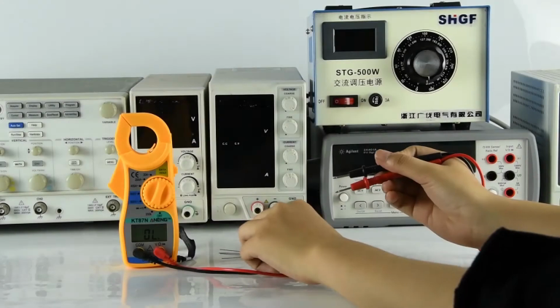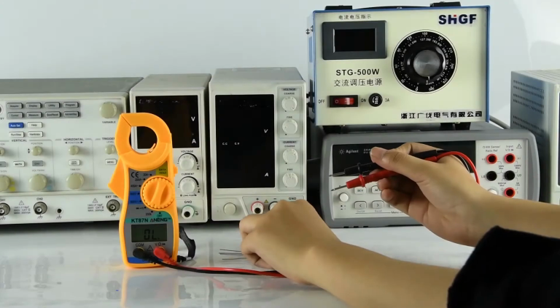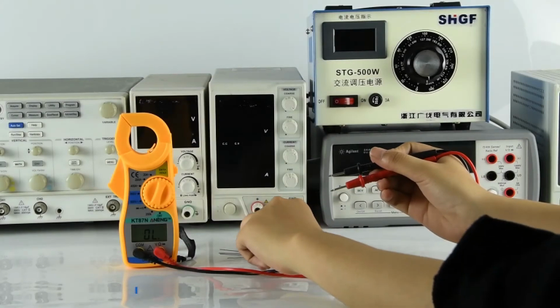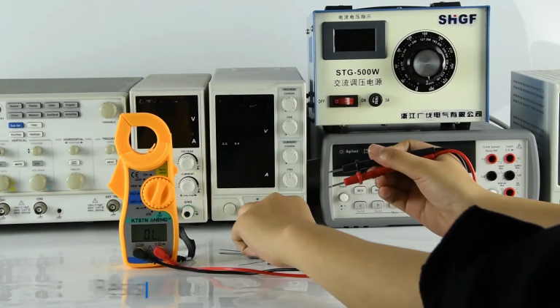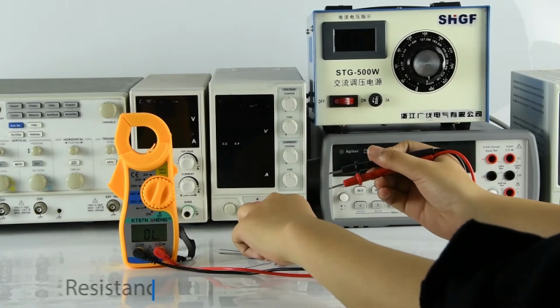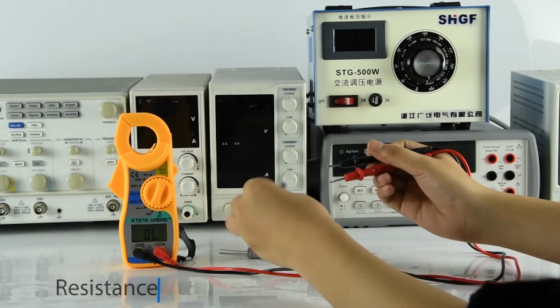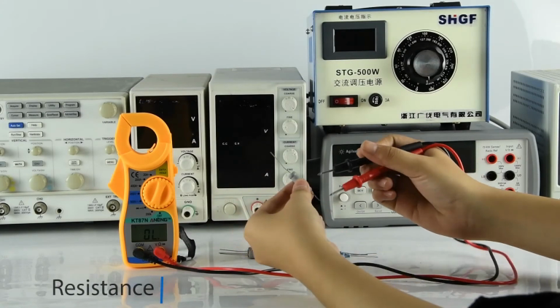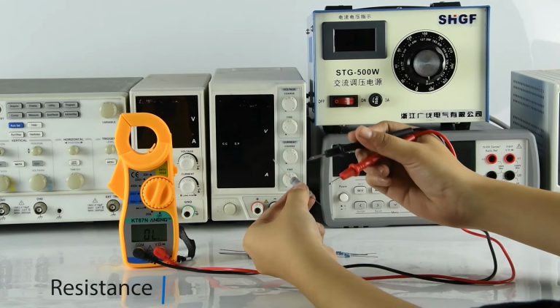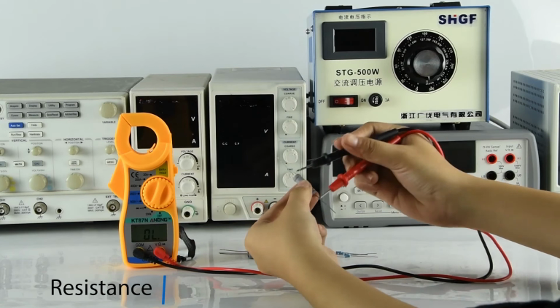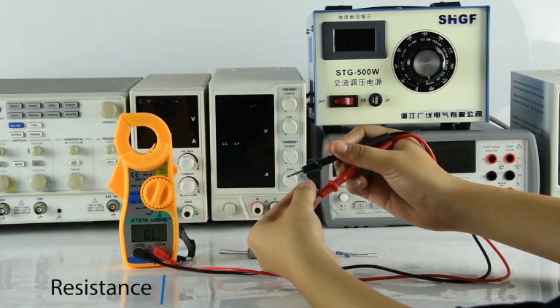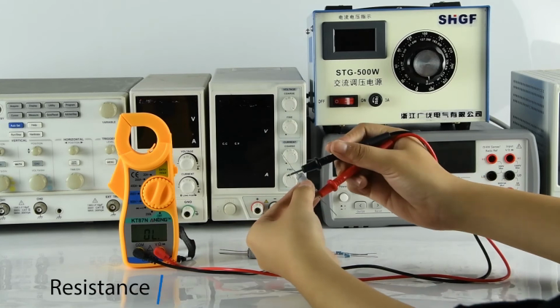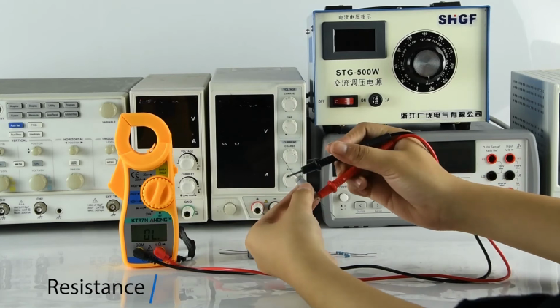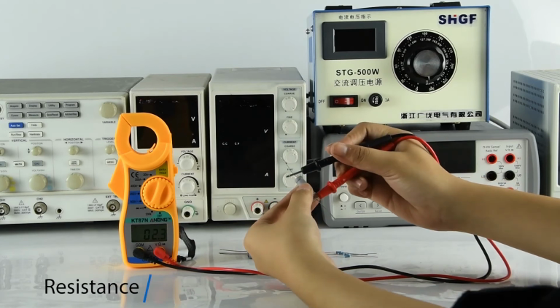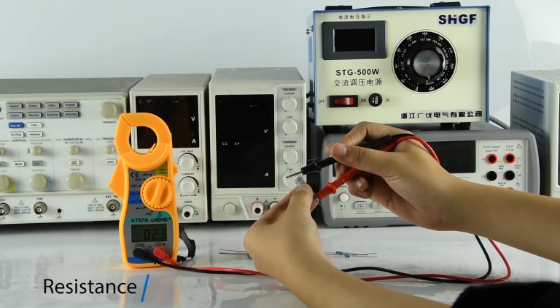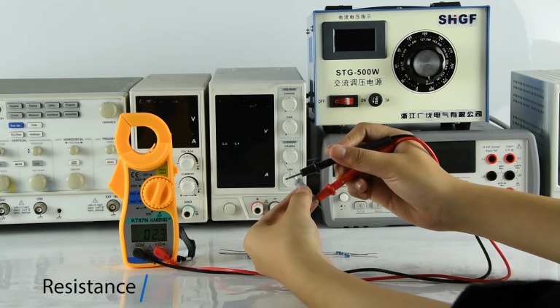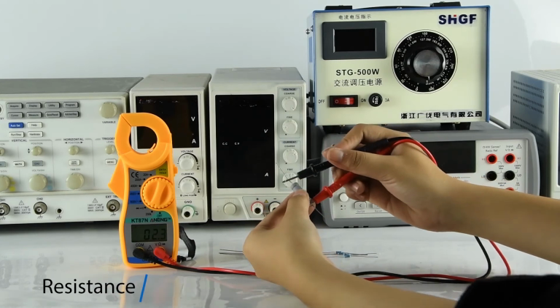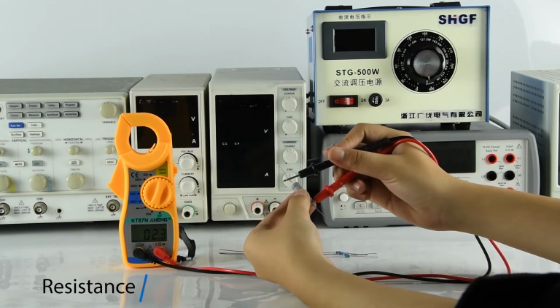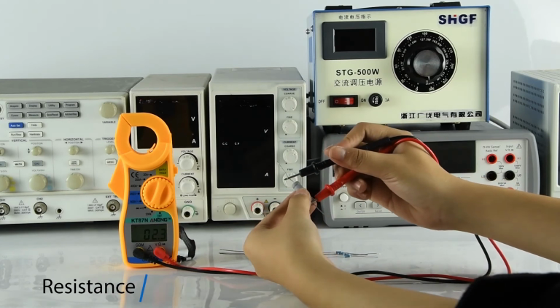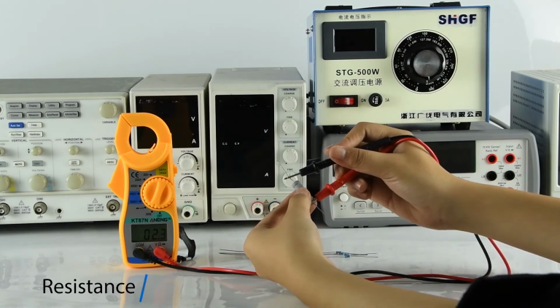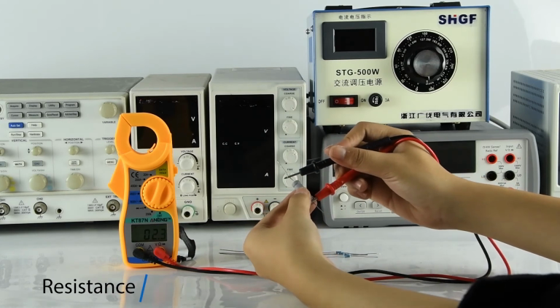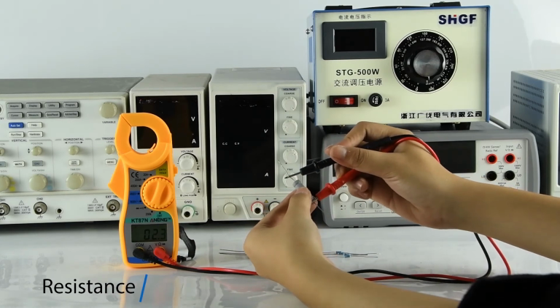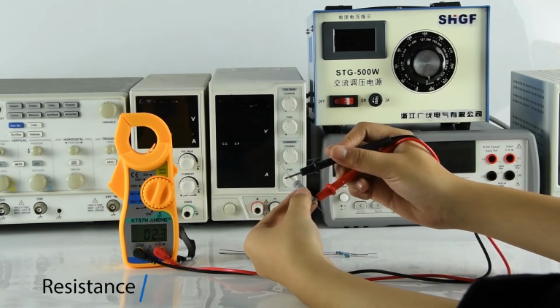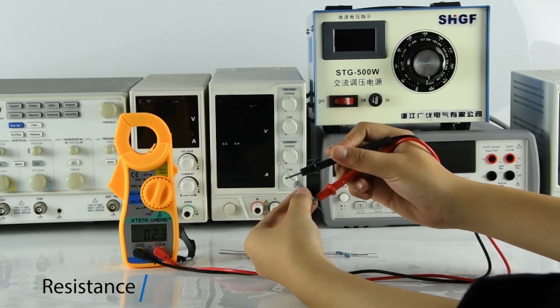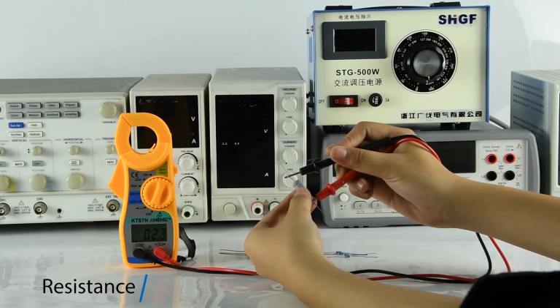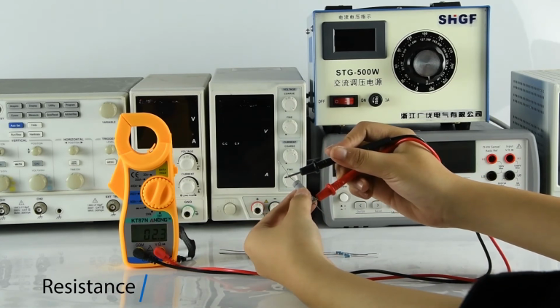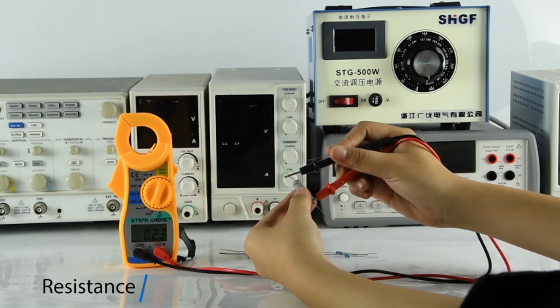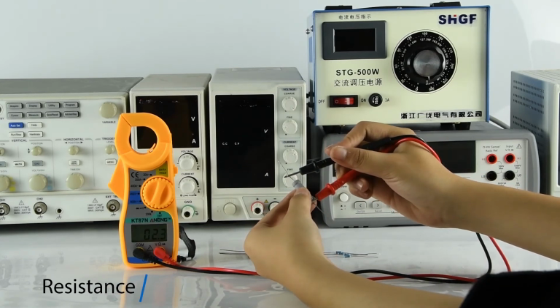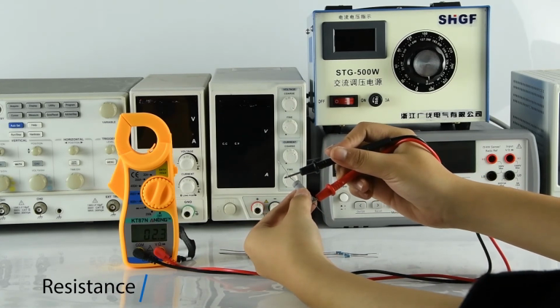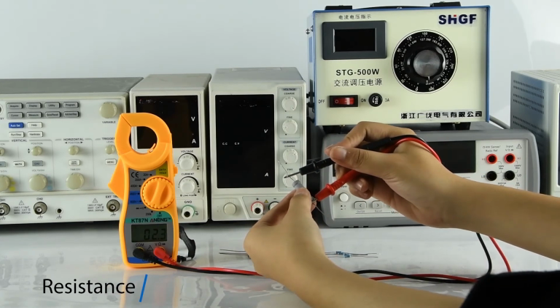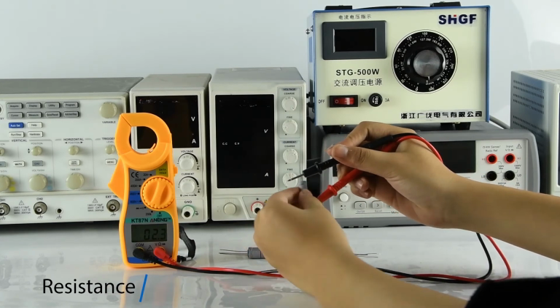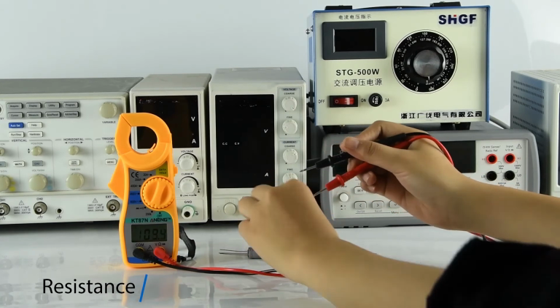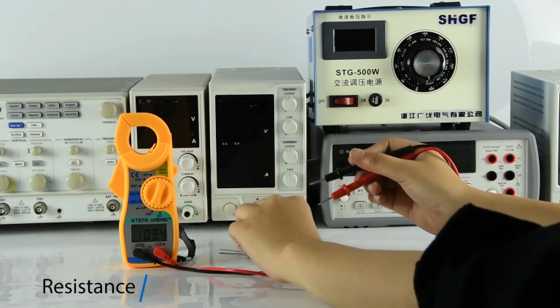Resistance measurement, which can be measured by connecting both sides.